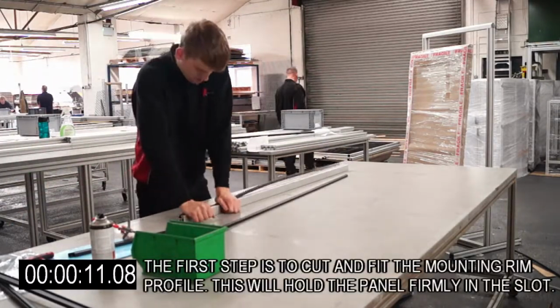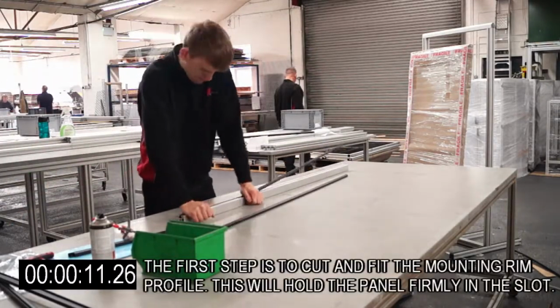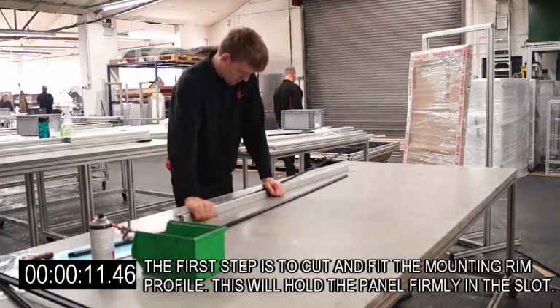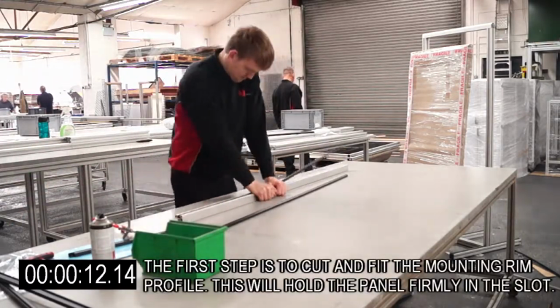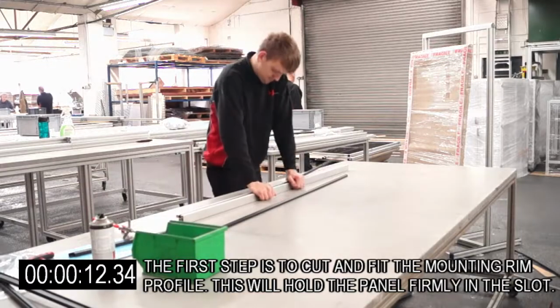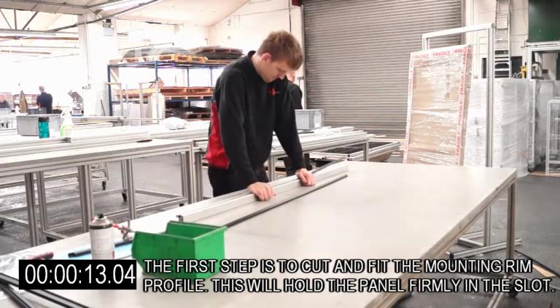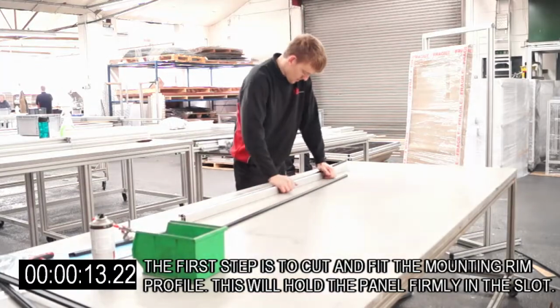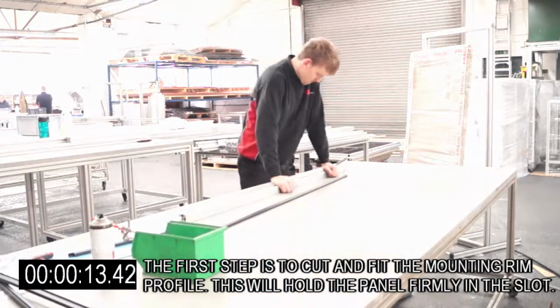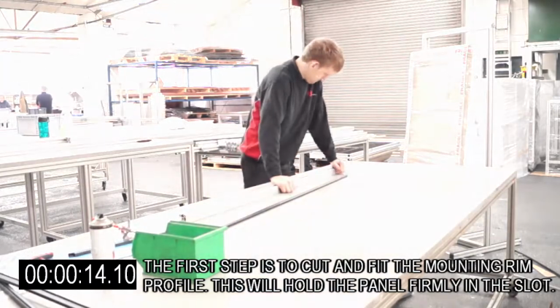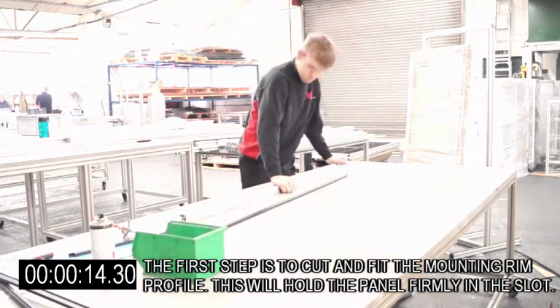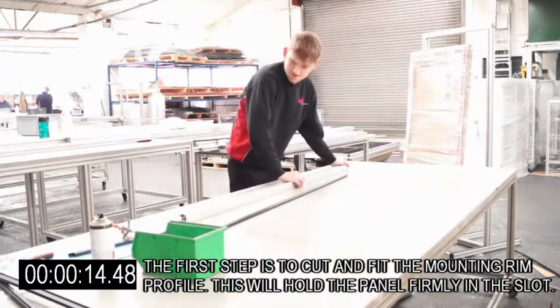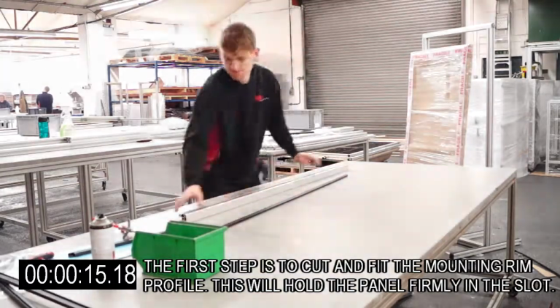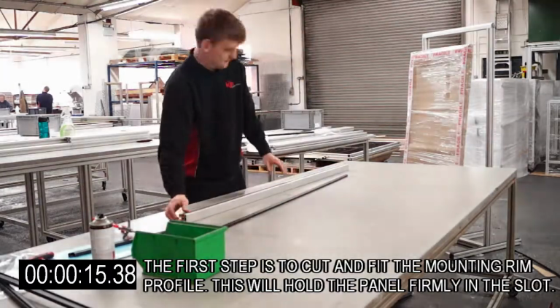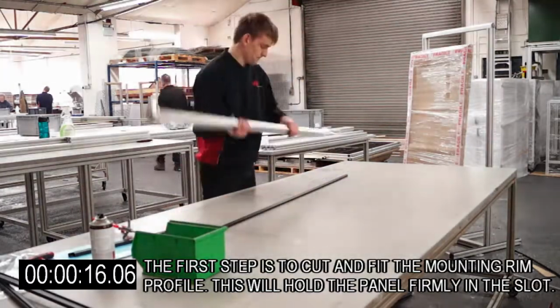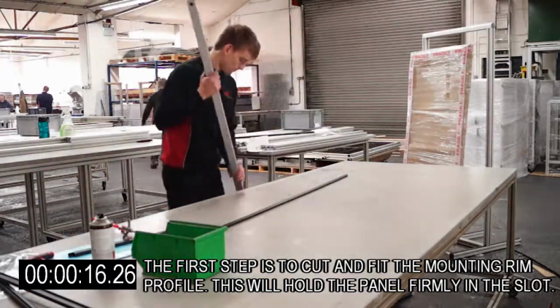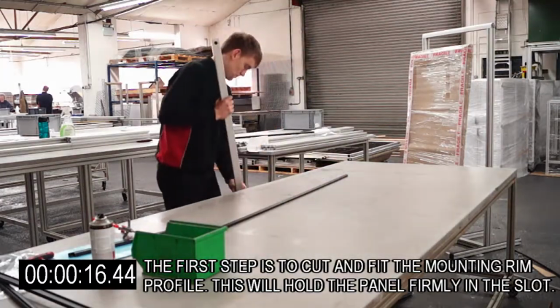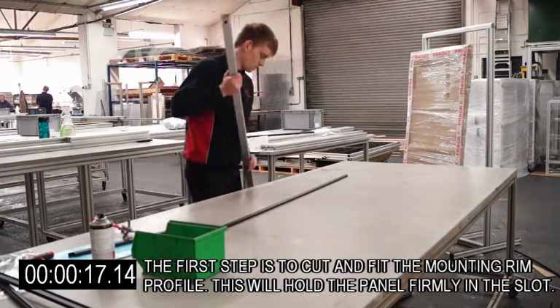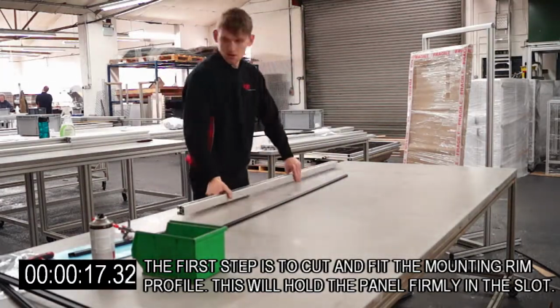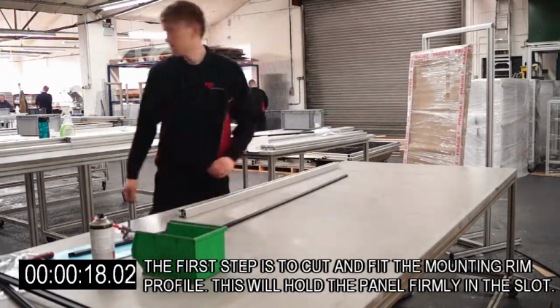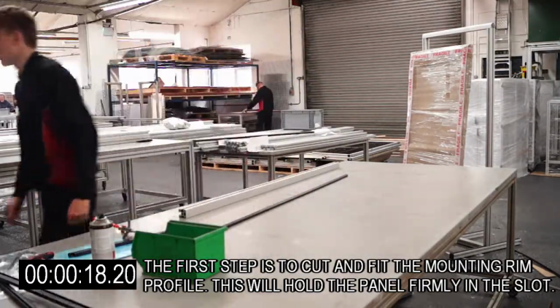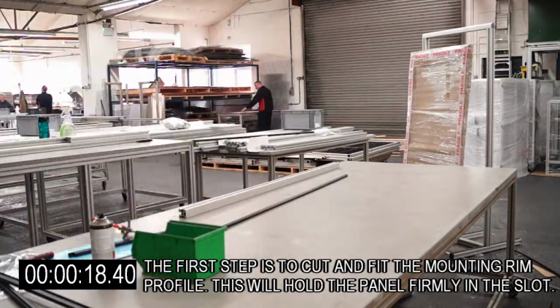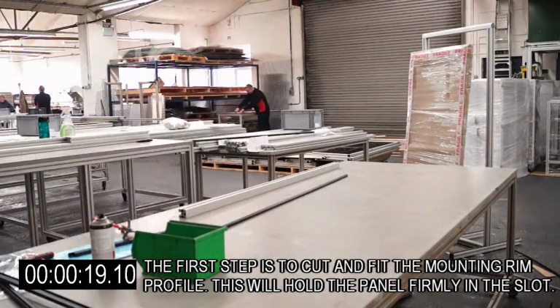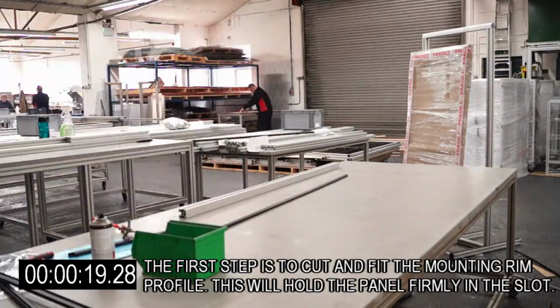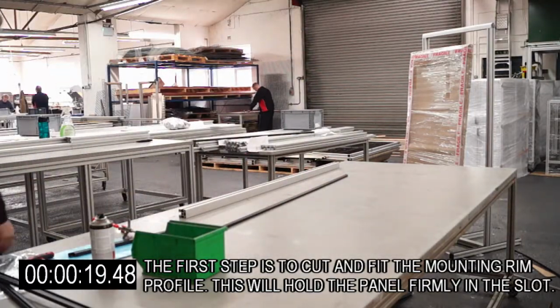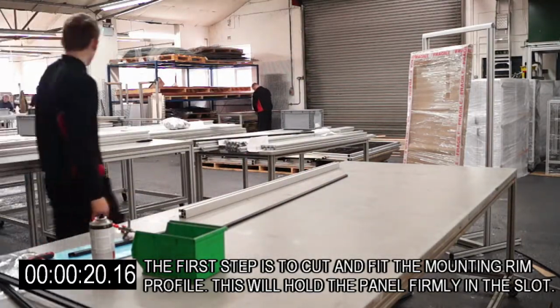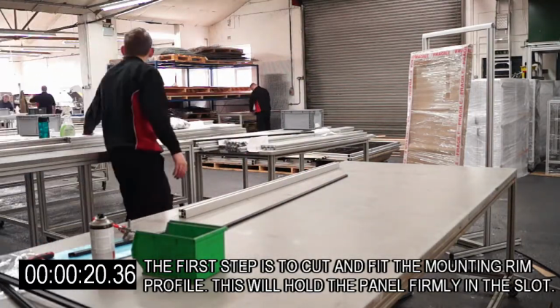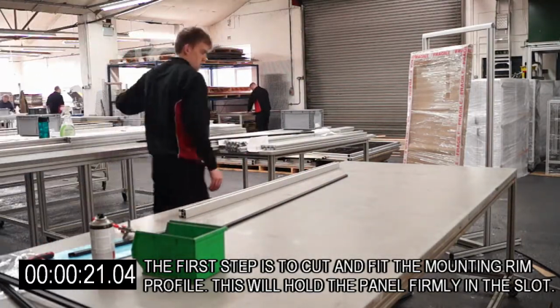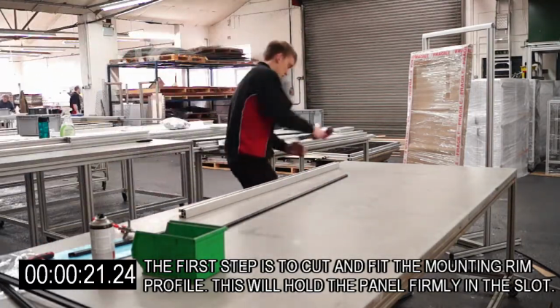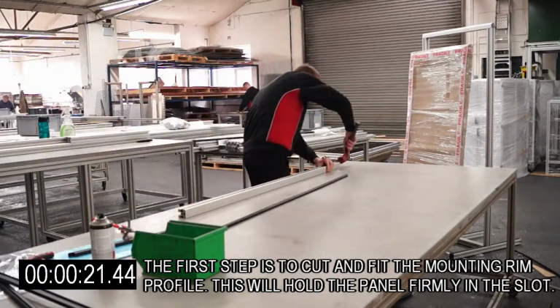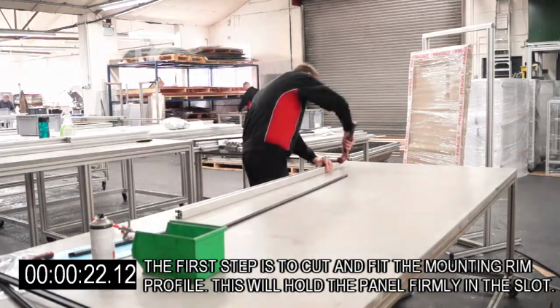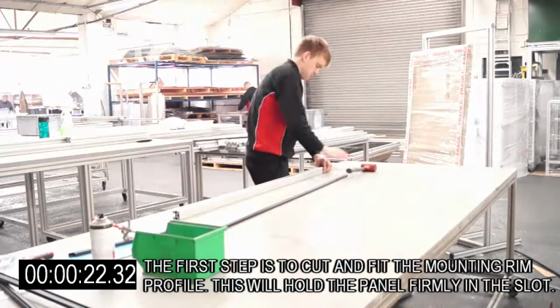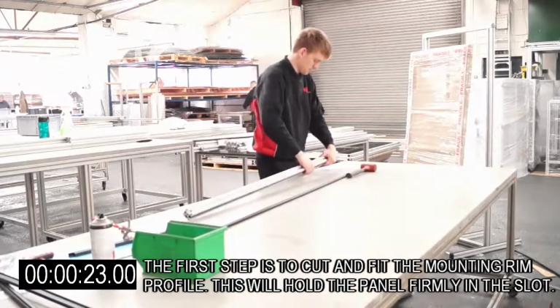The first step is to cut and fit the mounting rim profile. This will hold the panel firmly in the slot.